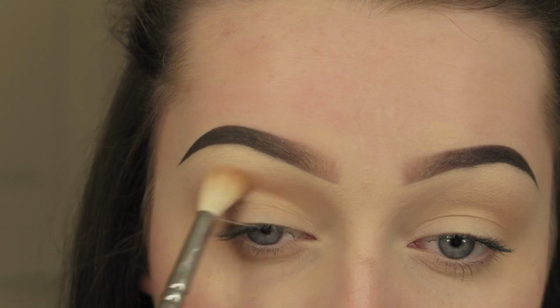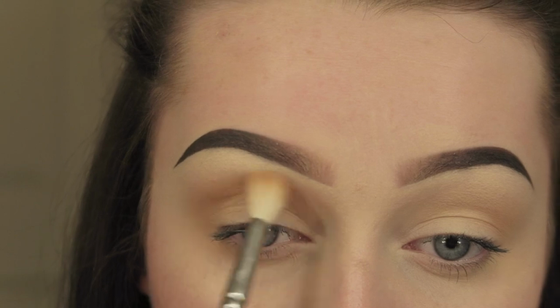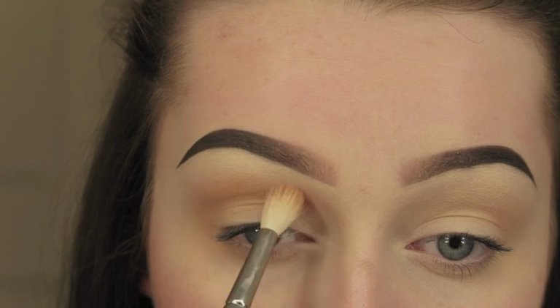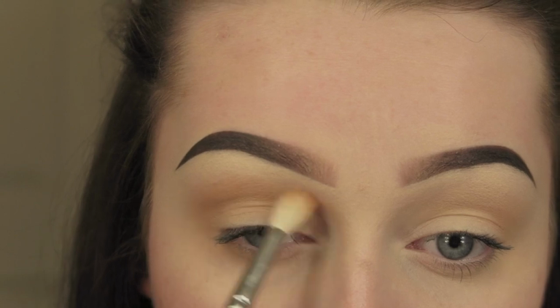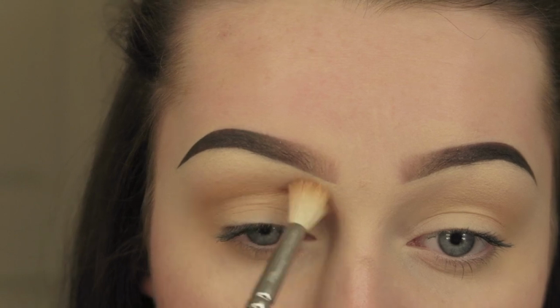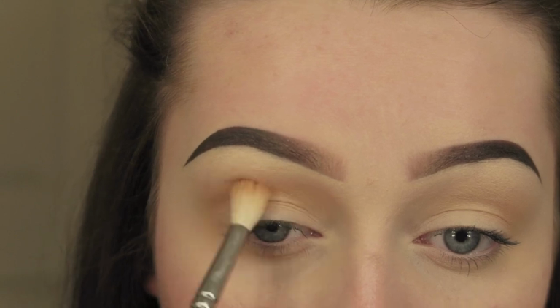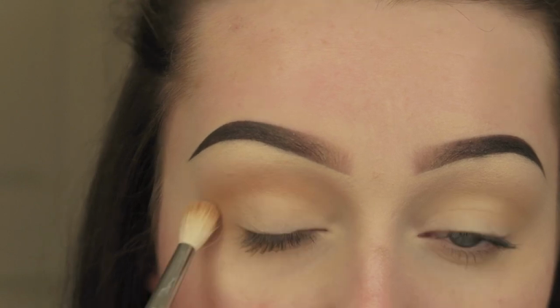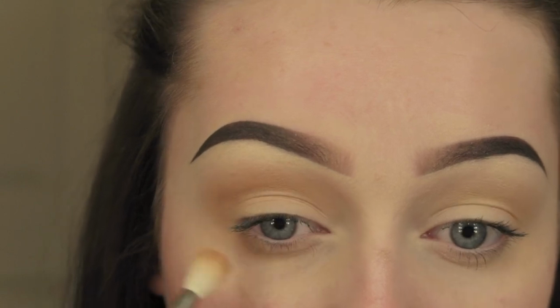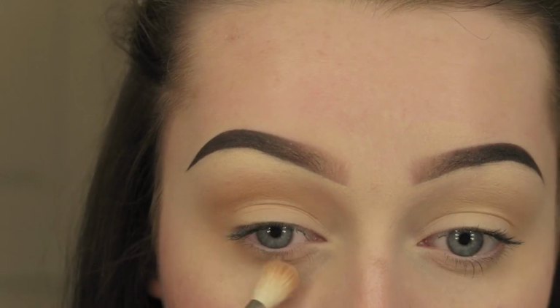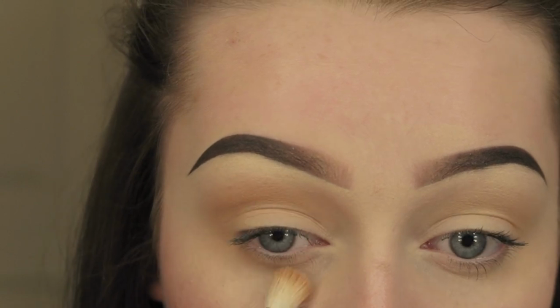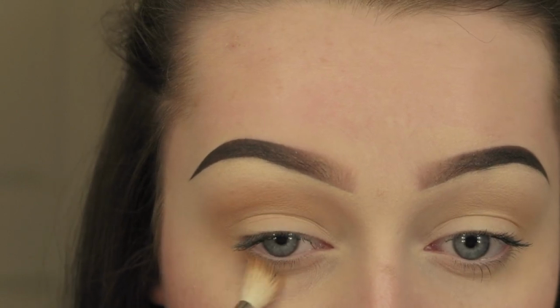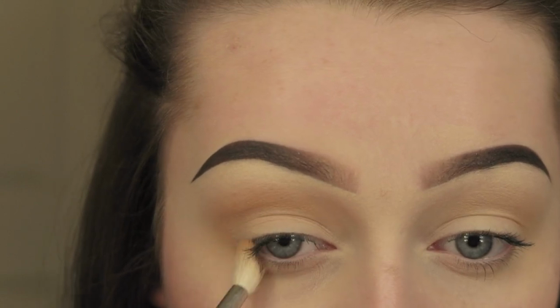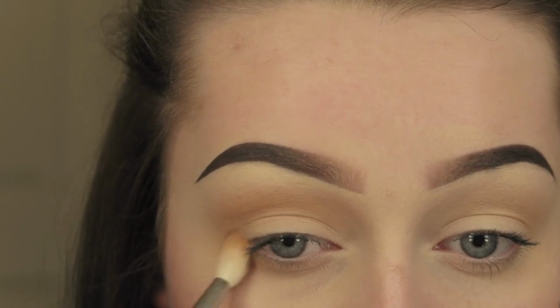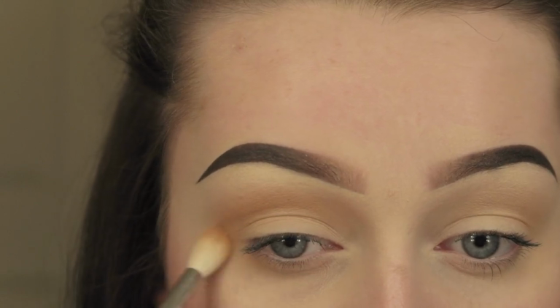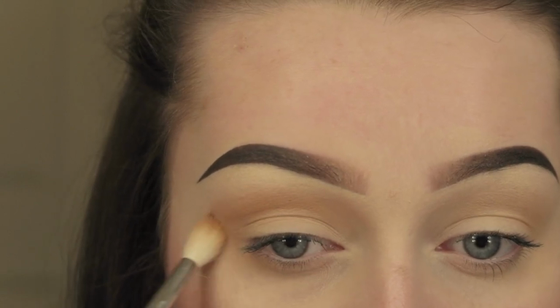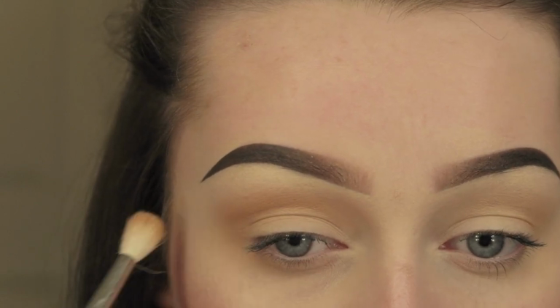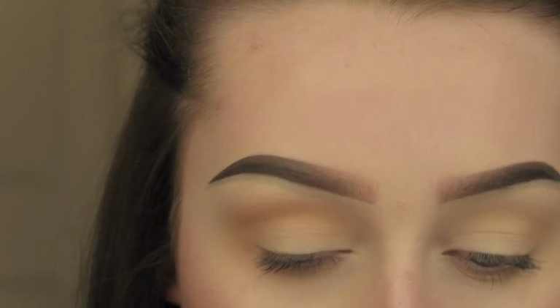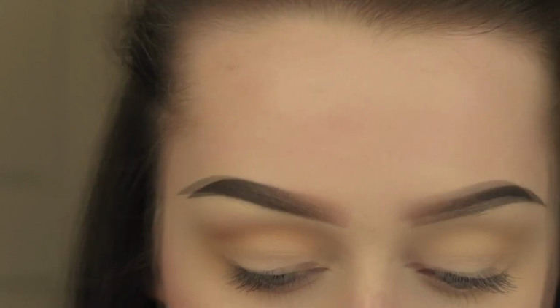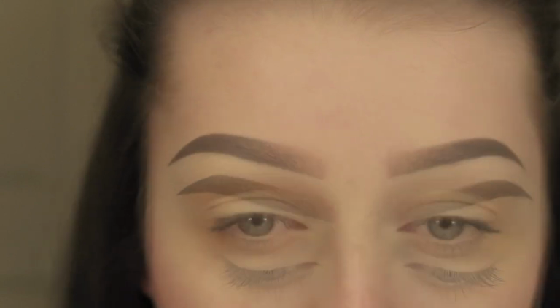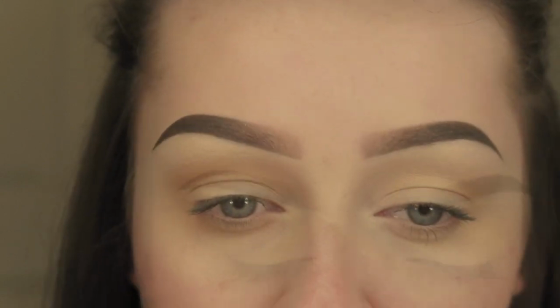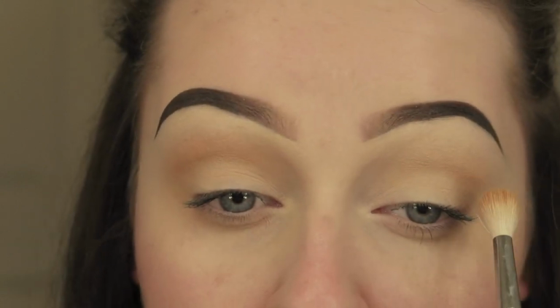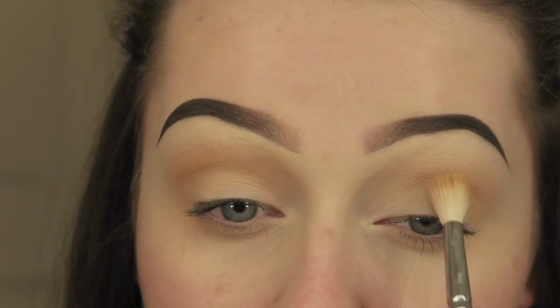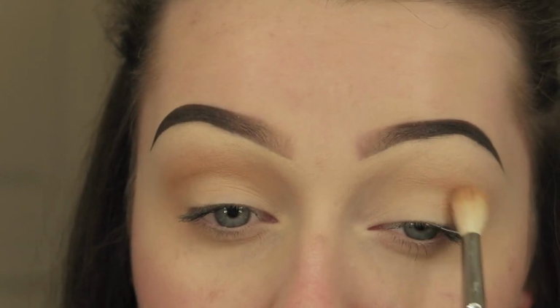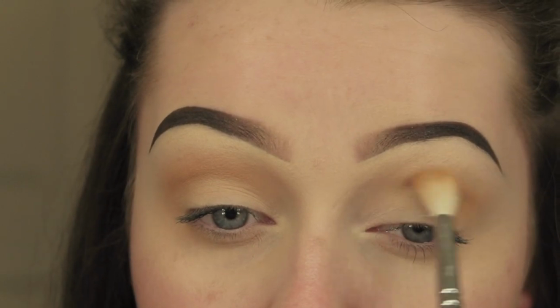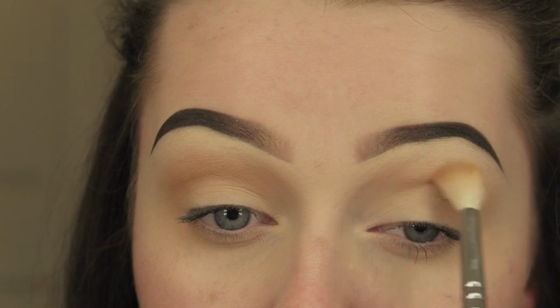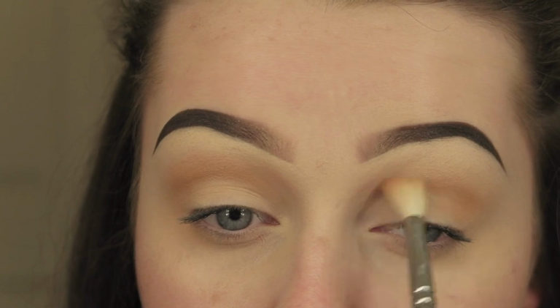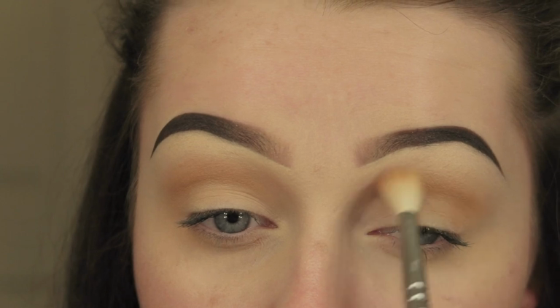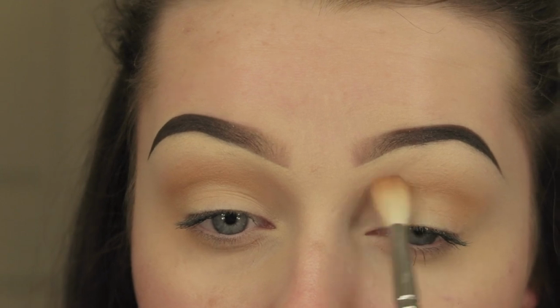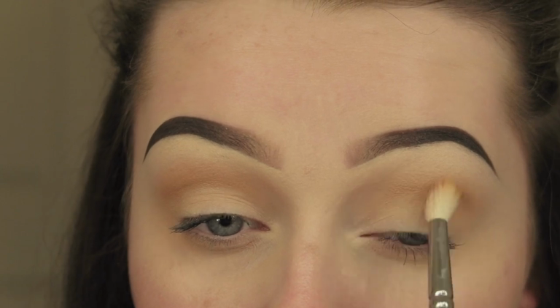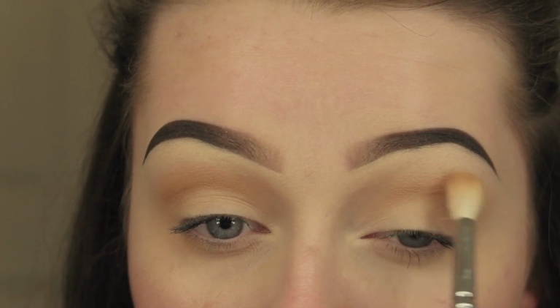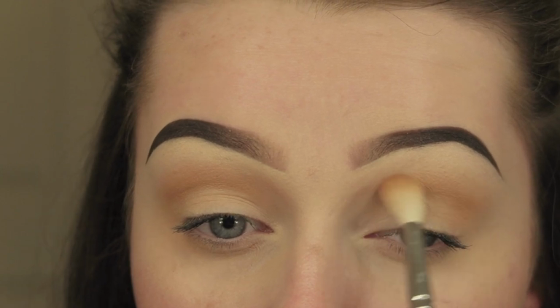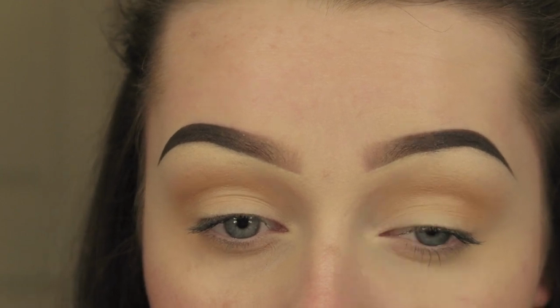I'm just blending that into the crease and underneath, then doing the same on the other eye.